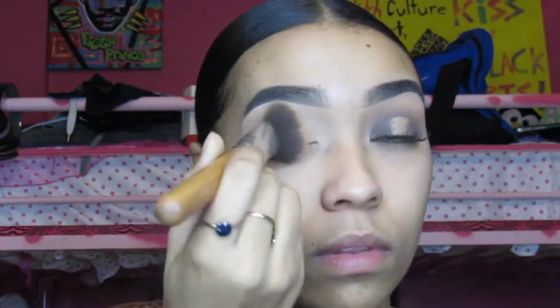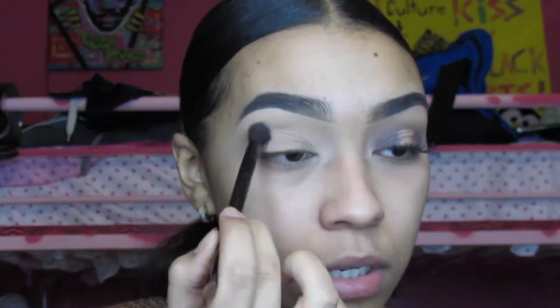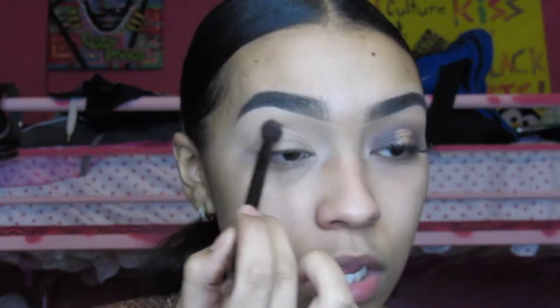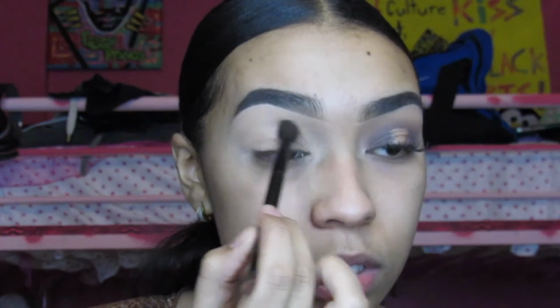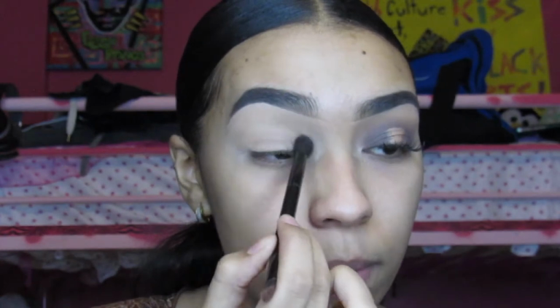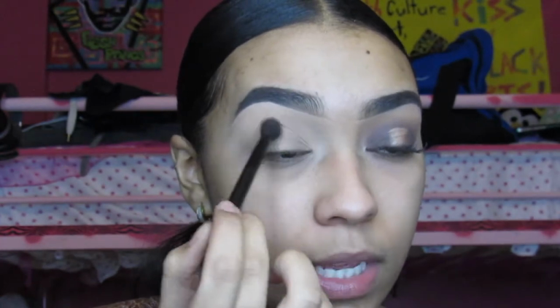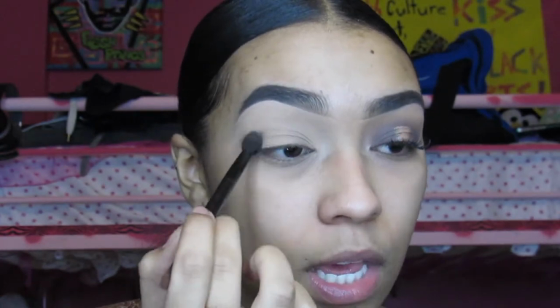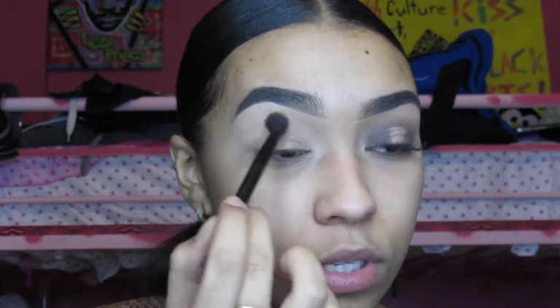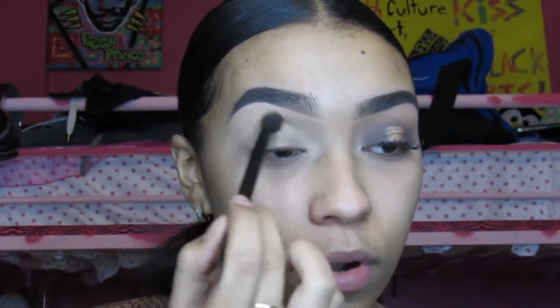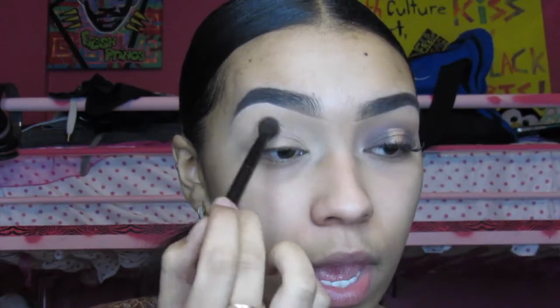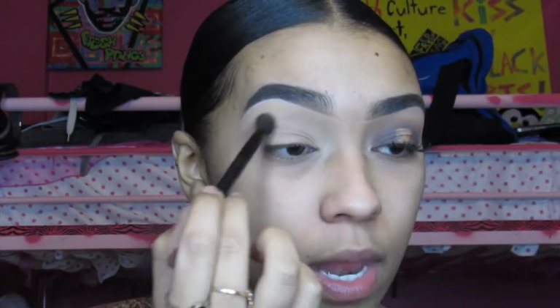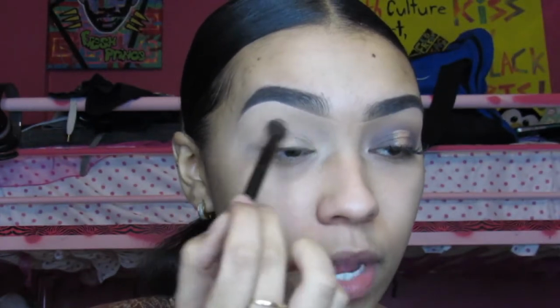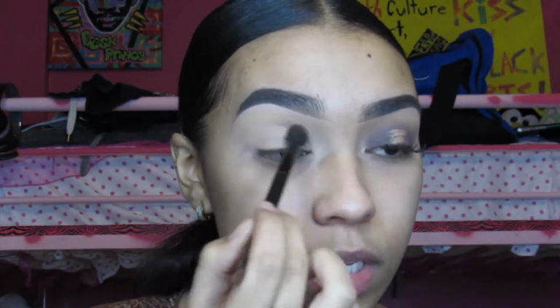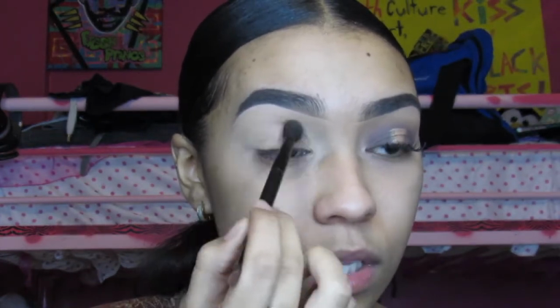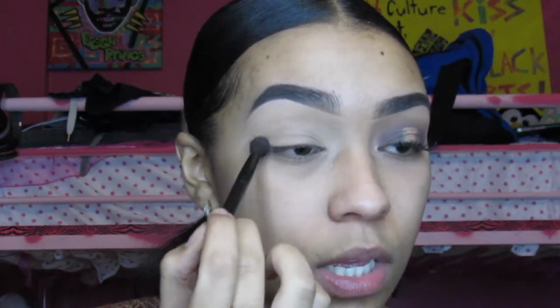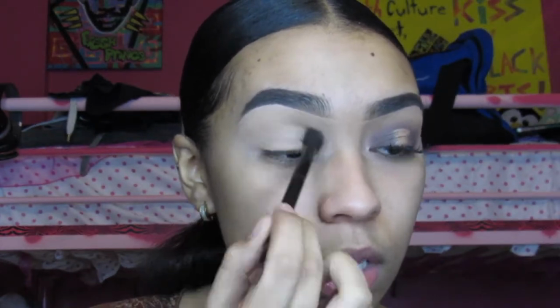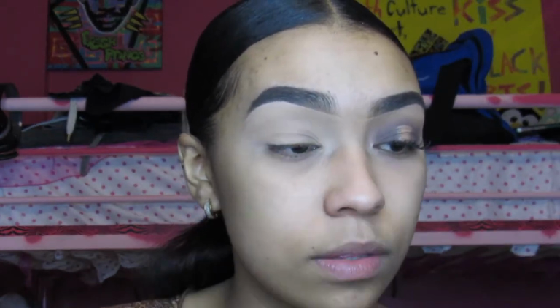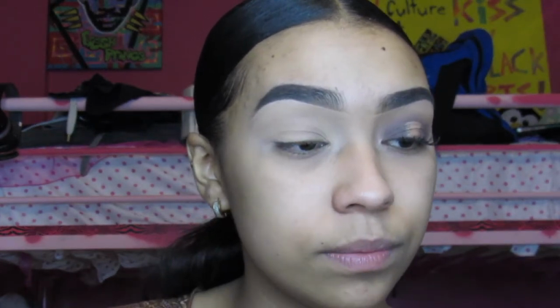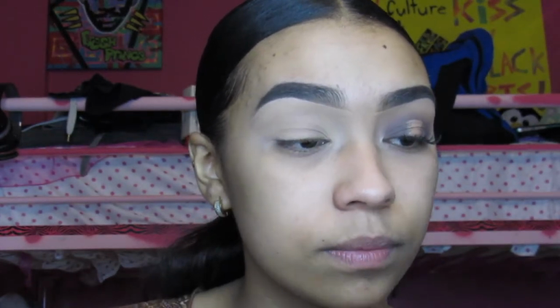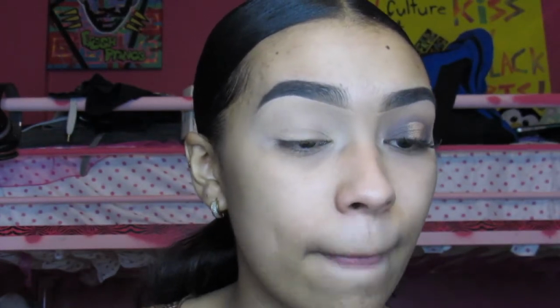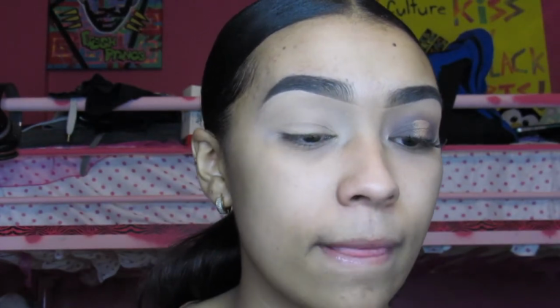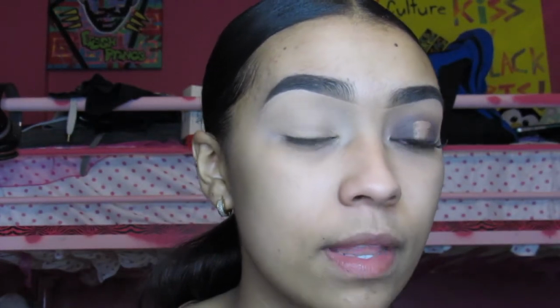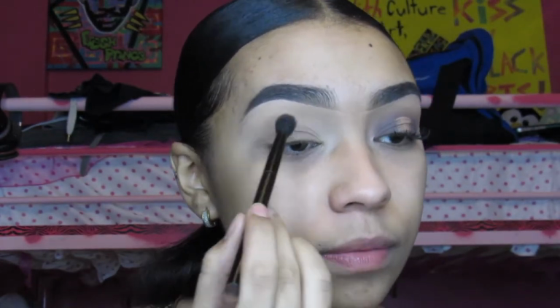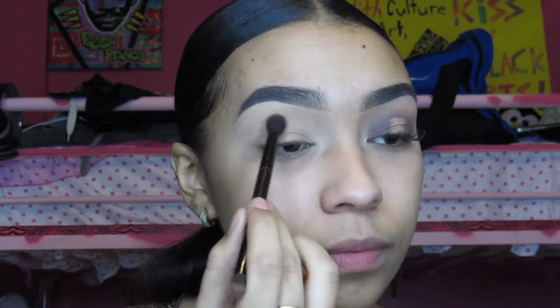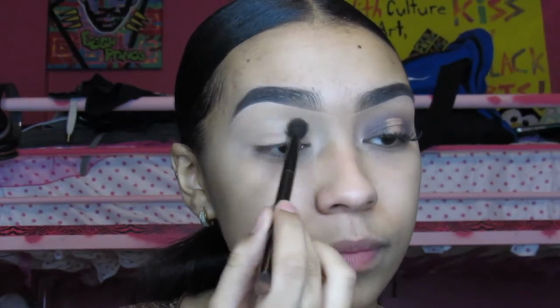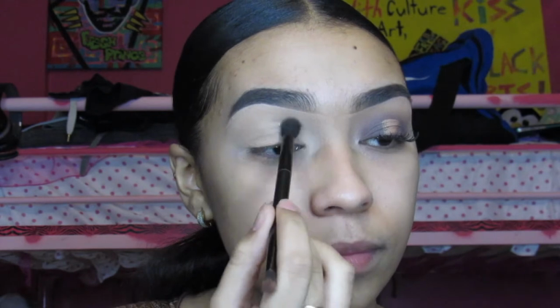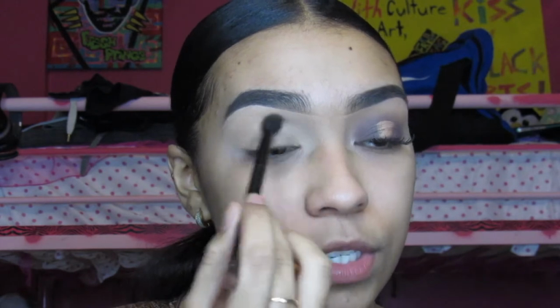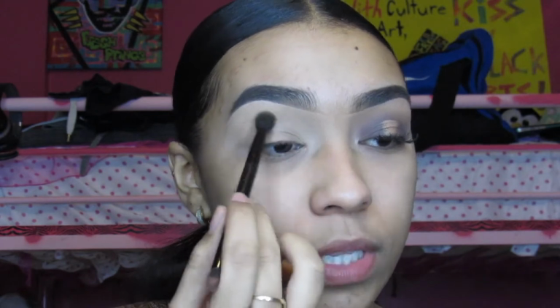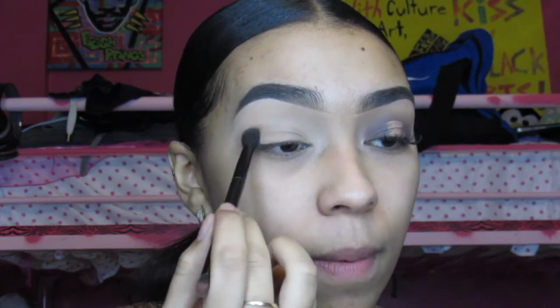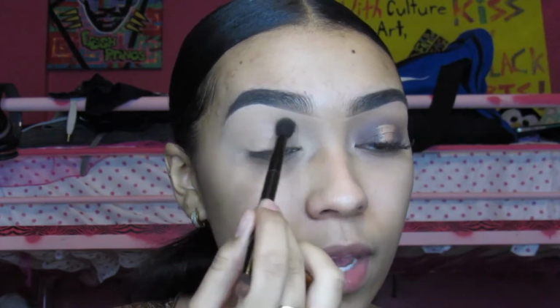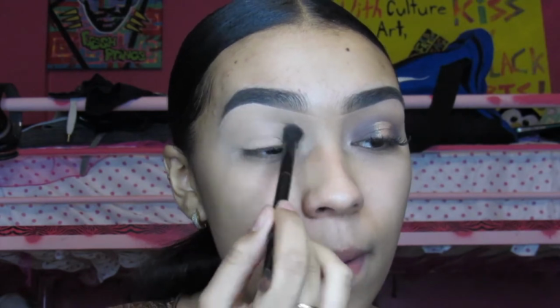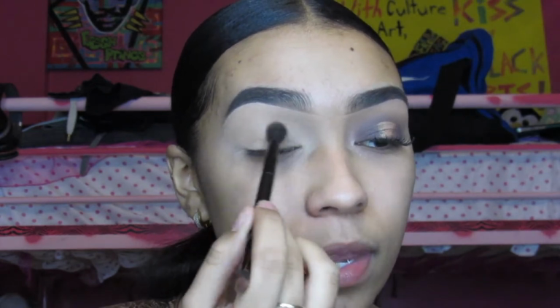Now that my base is set, we are ready to go and I will be picking up Golden Ochre from the Modern Renaissance palette.